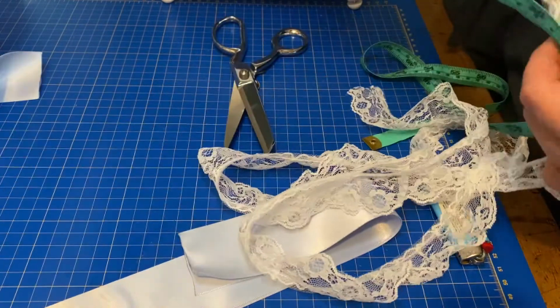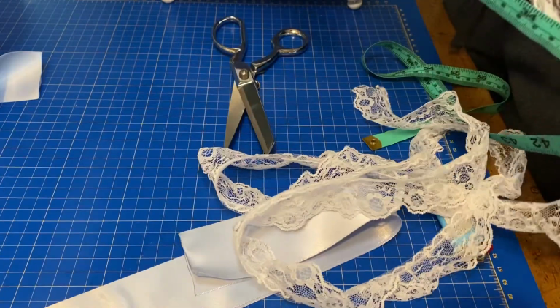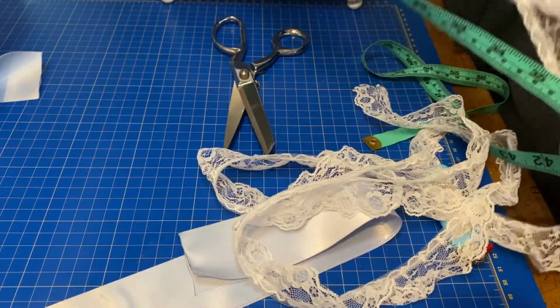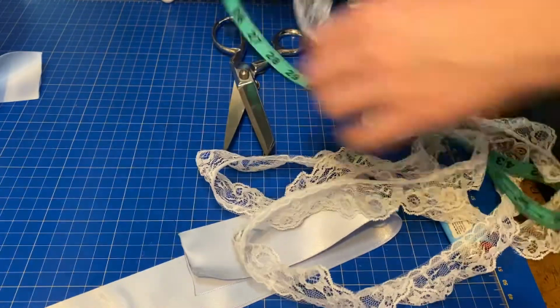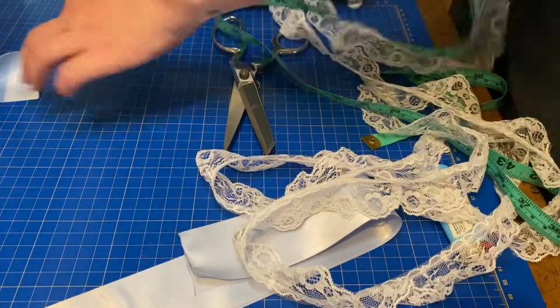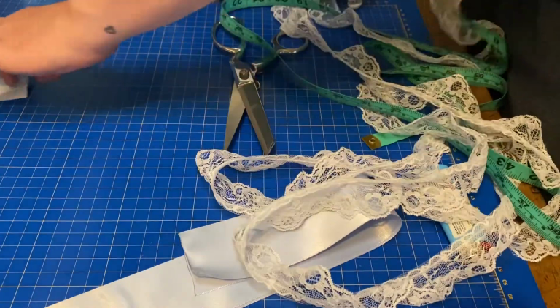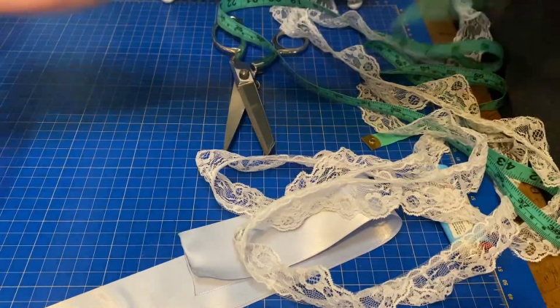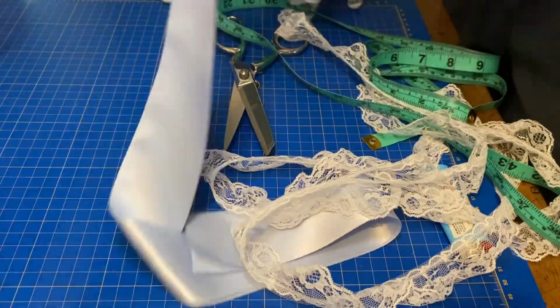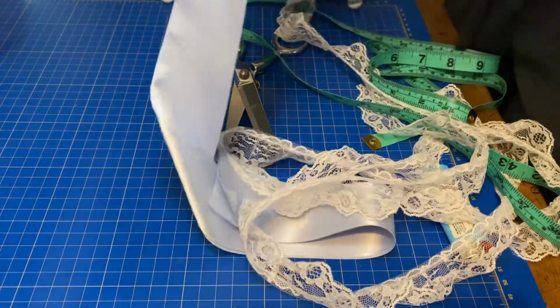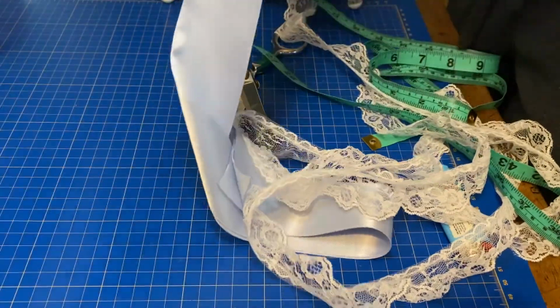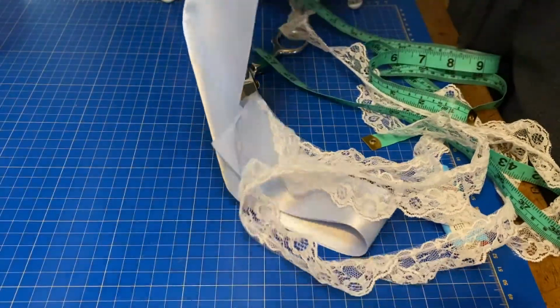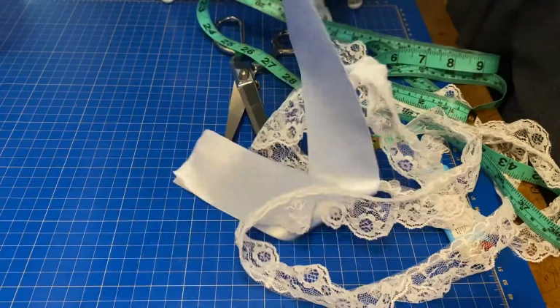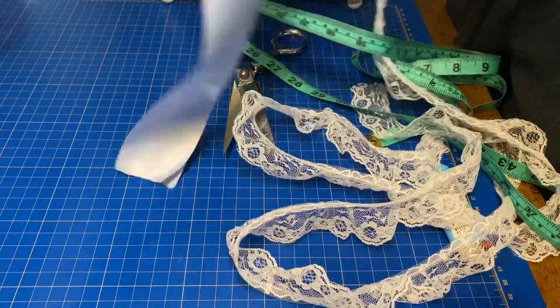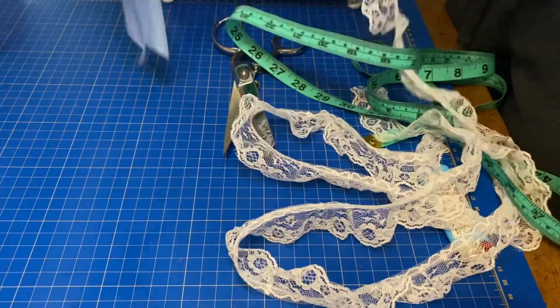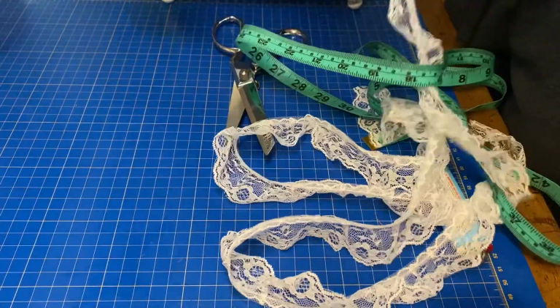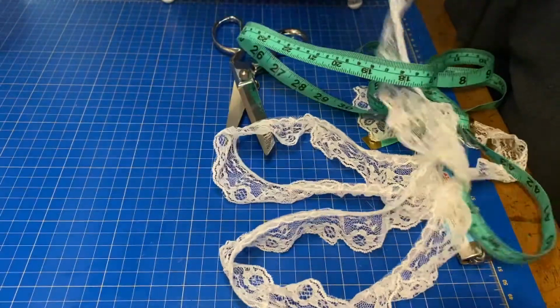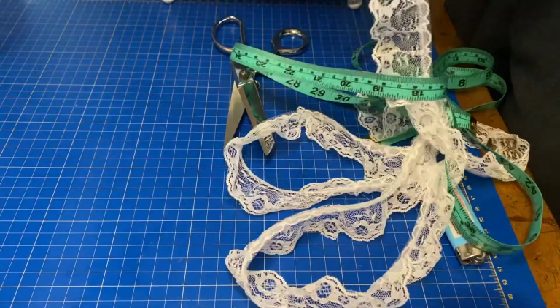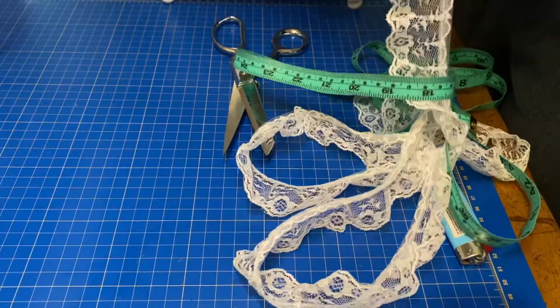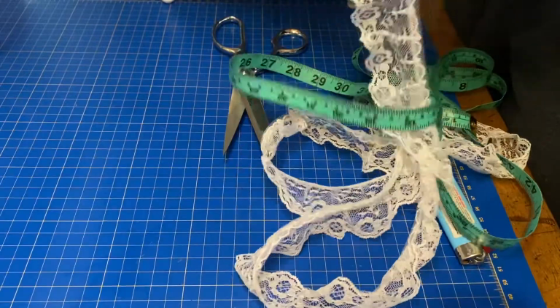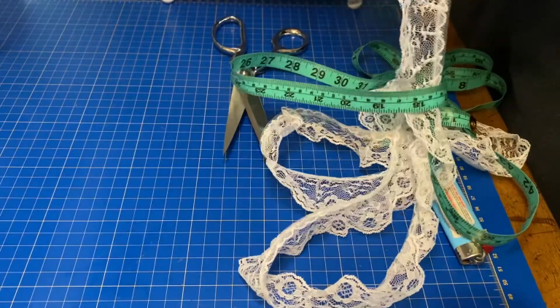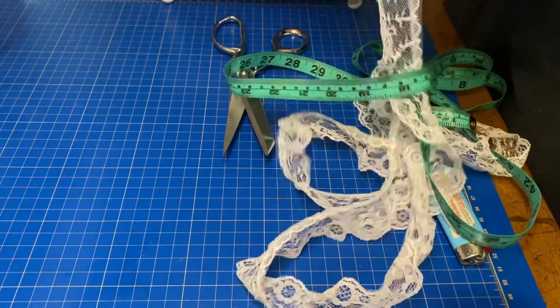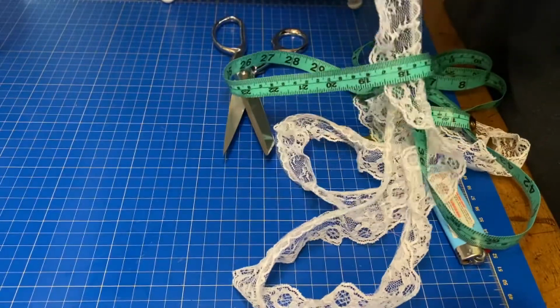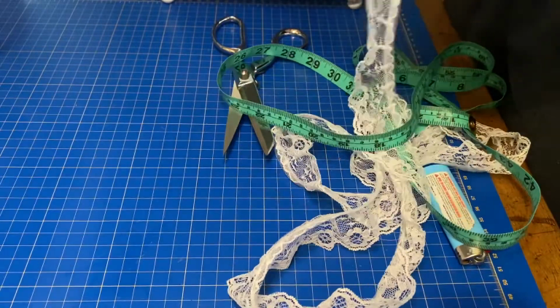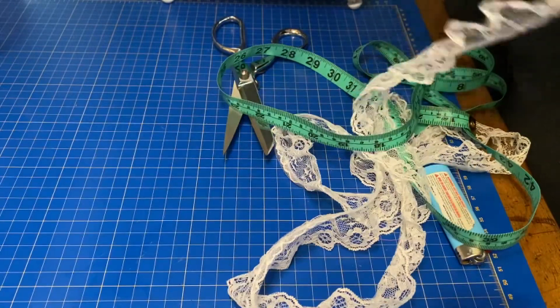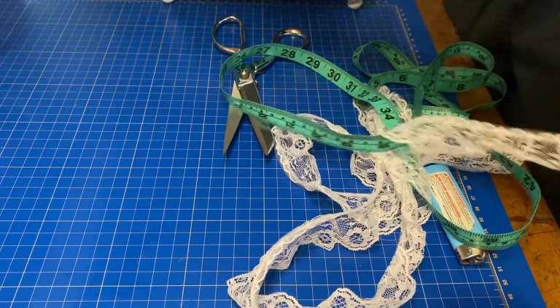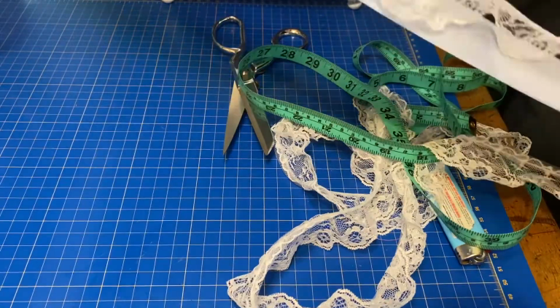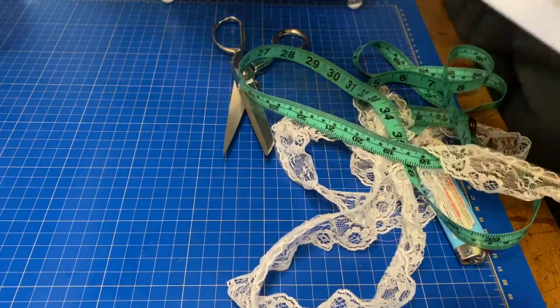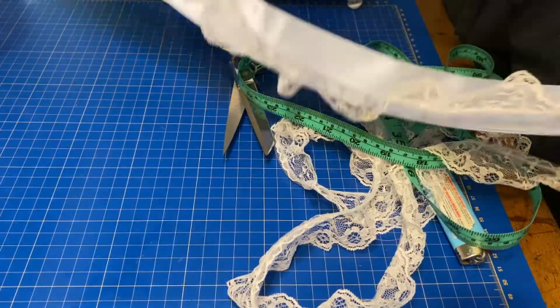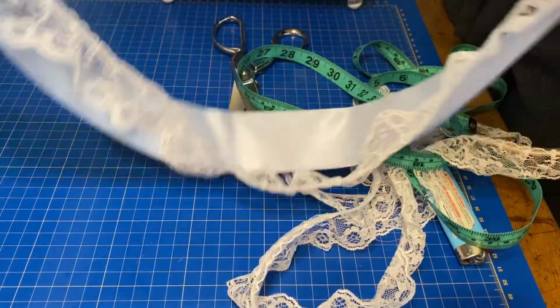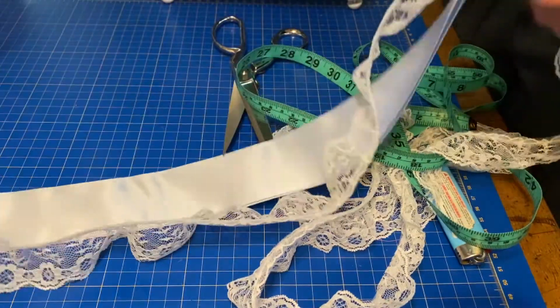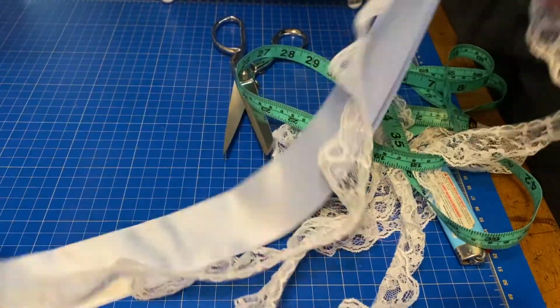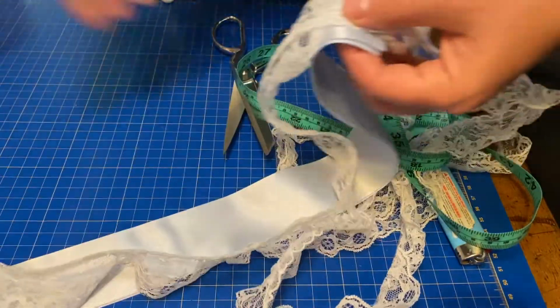Now take your lace and line it up with the piece of ribbon you've cut and cut it at the same length.